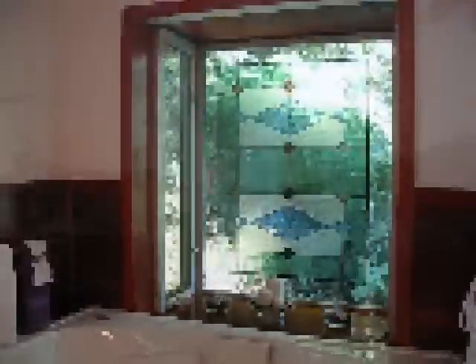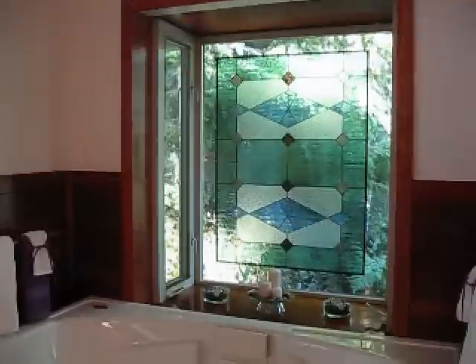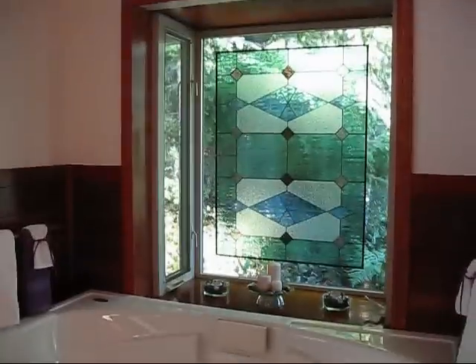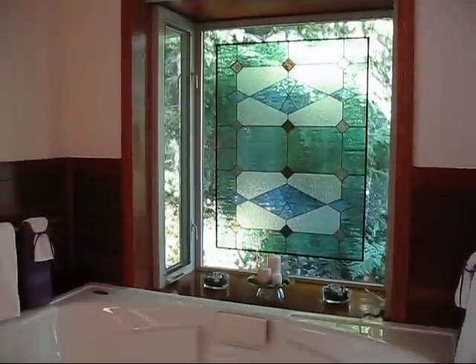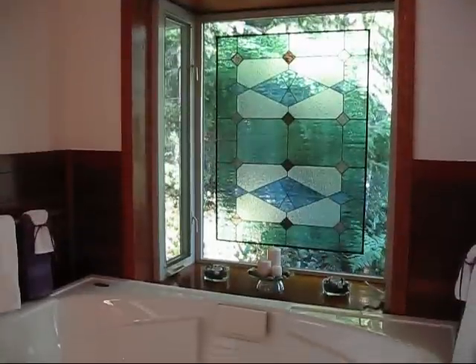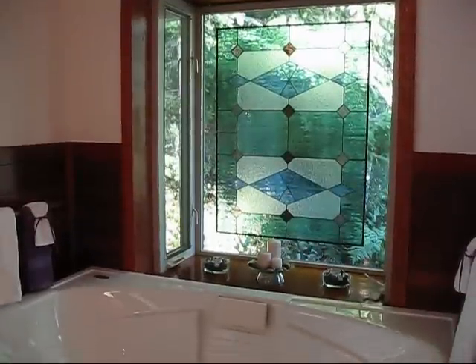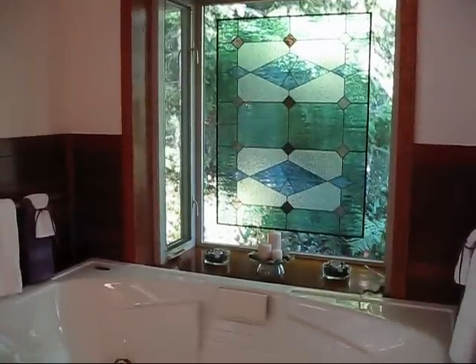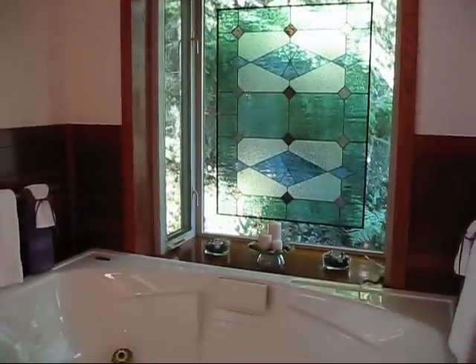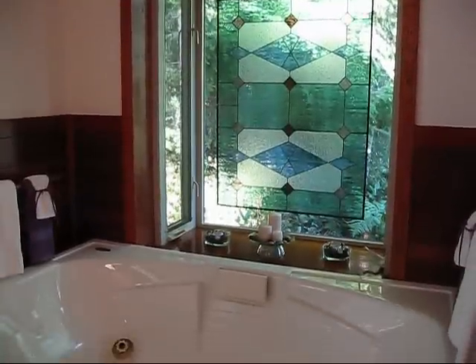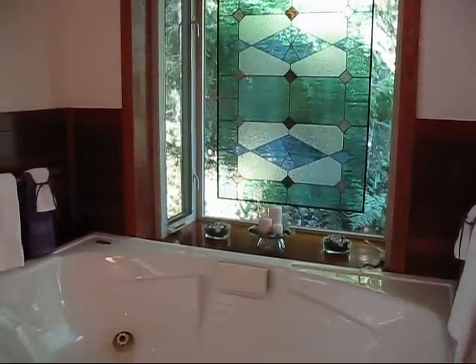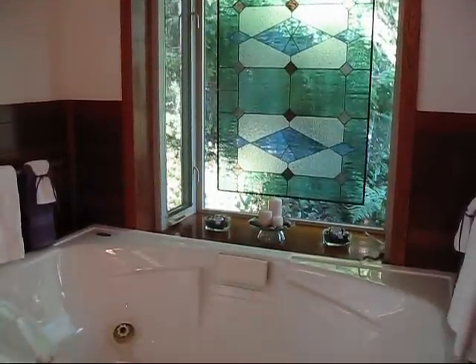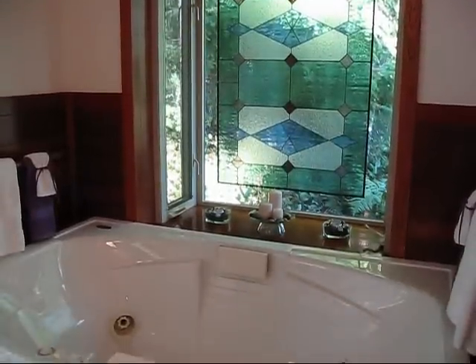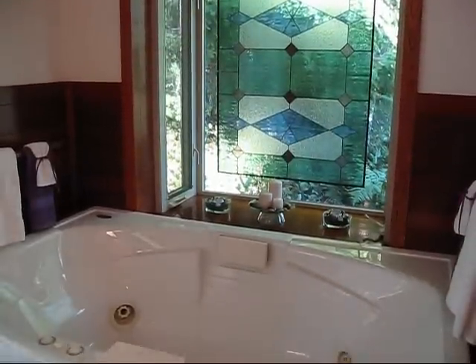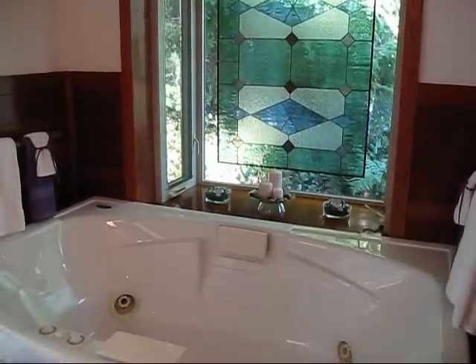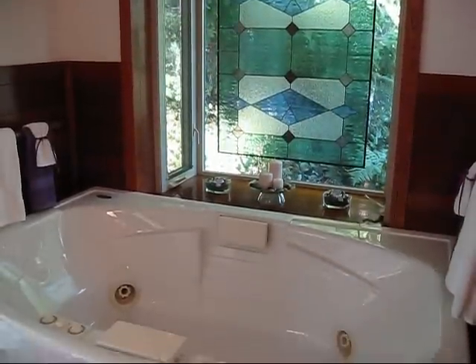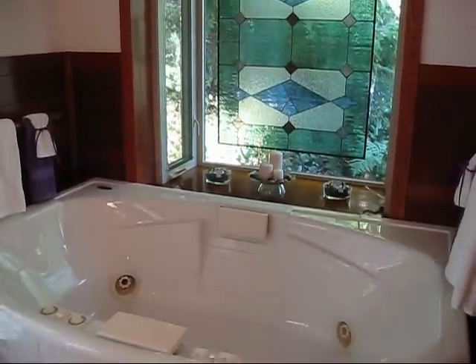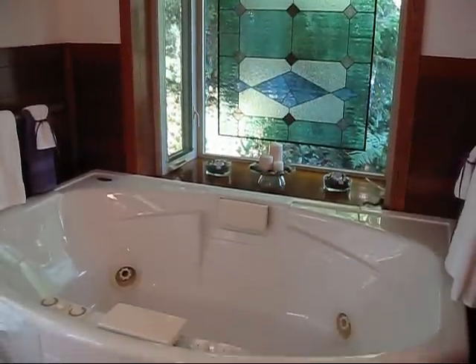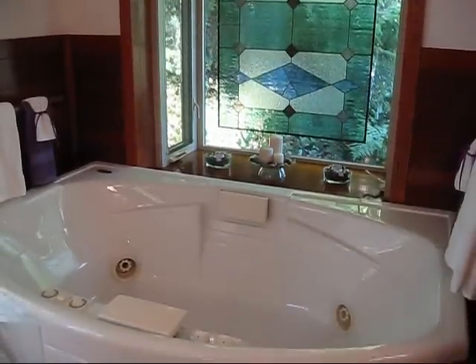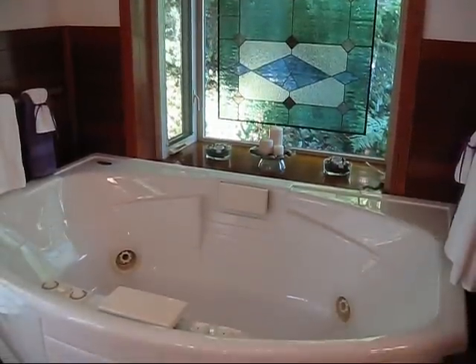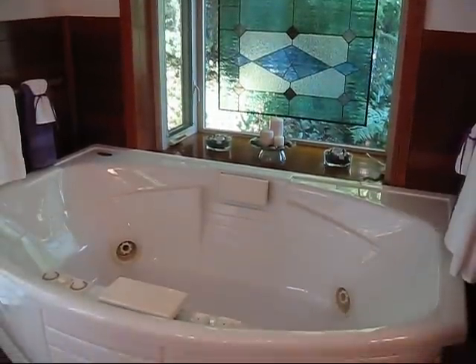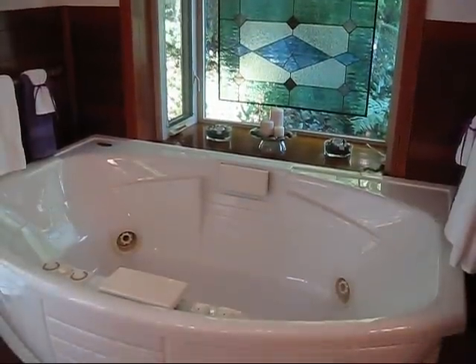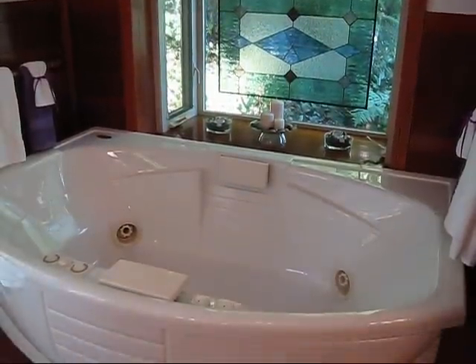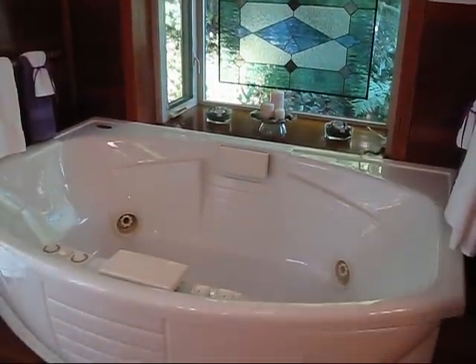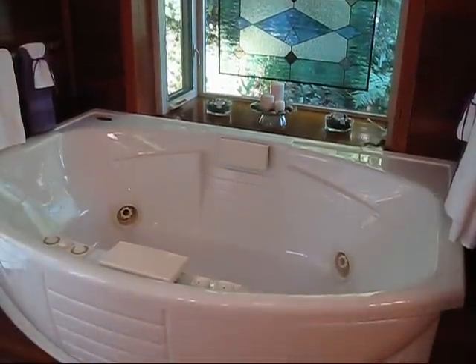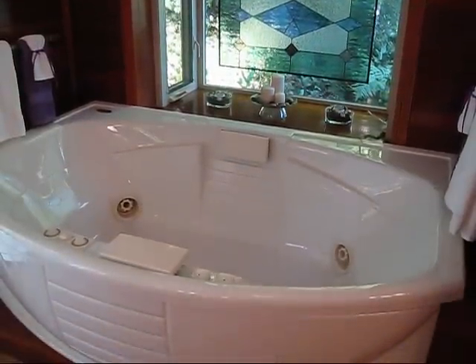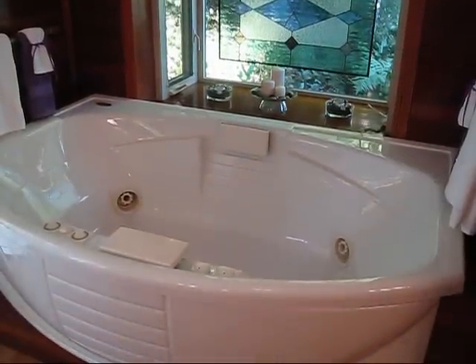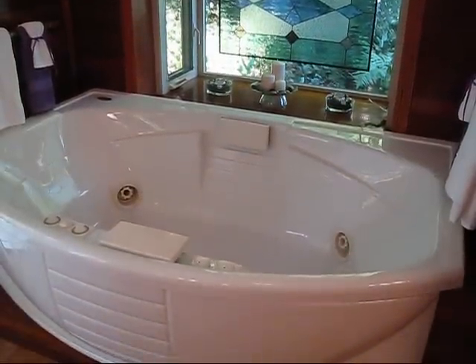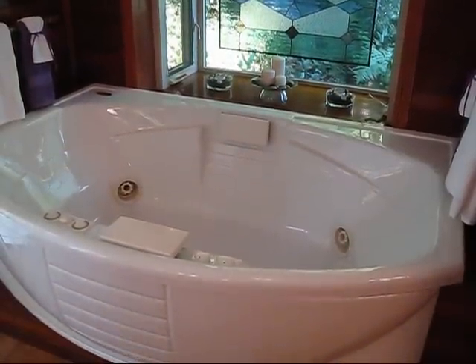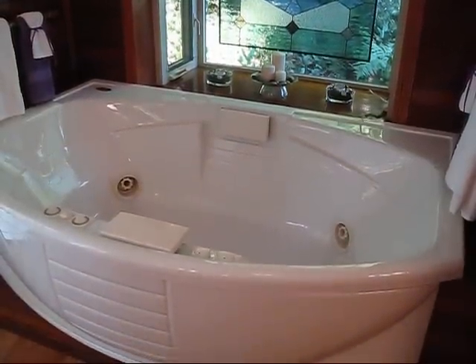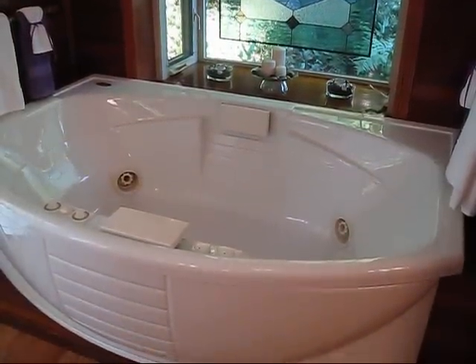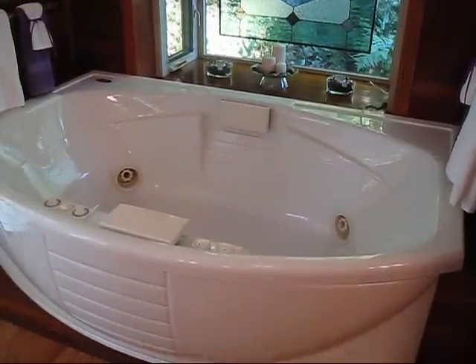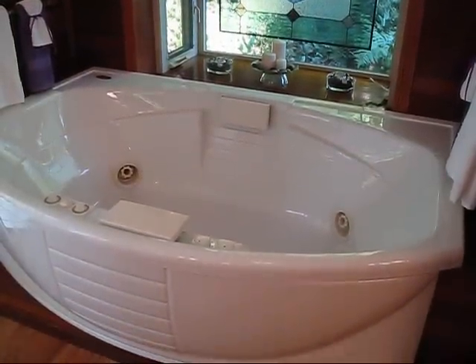Luxury begins with a jetted garden tub in the master bath, perfect for relaxing.